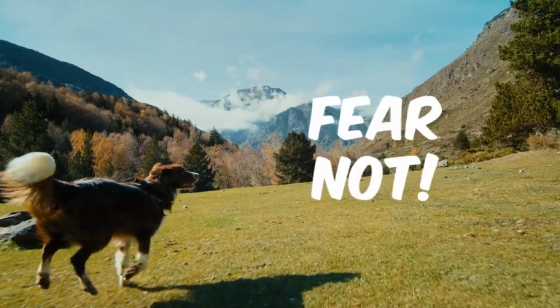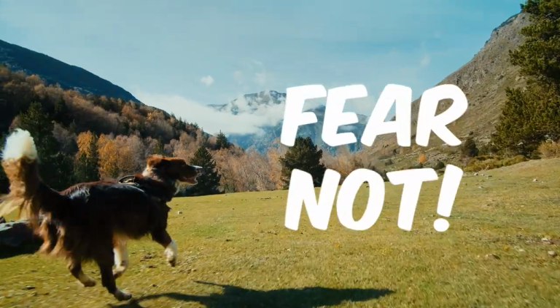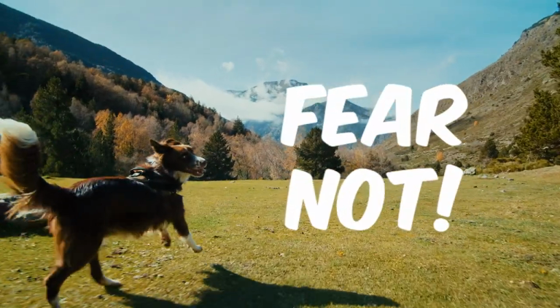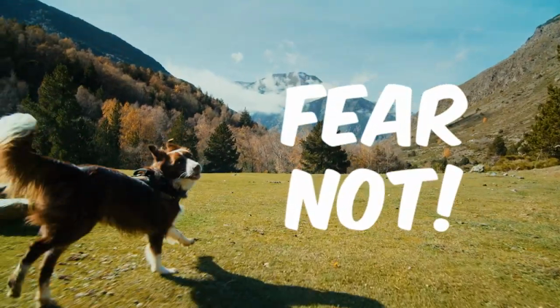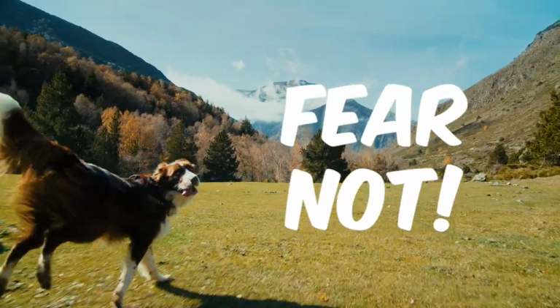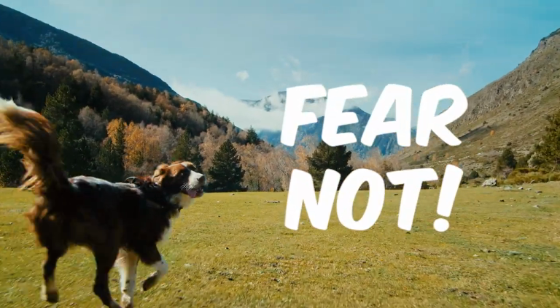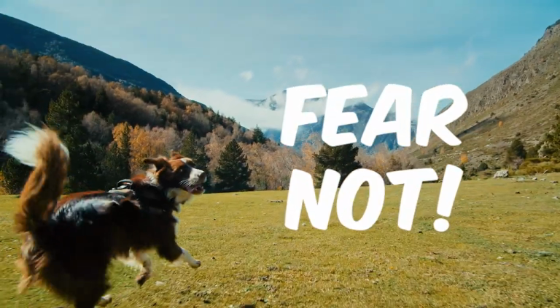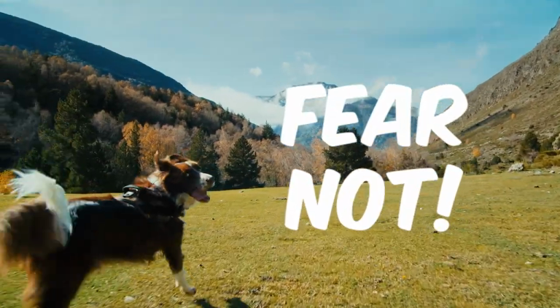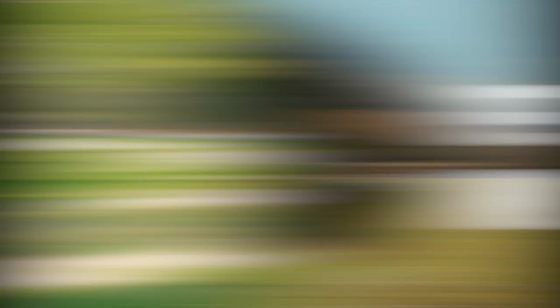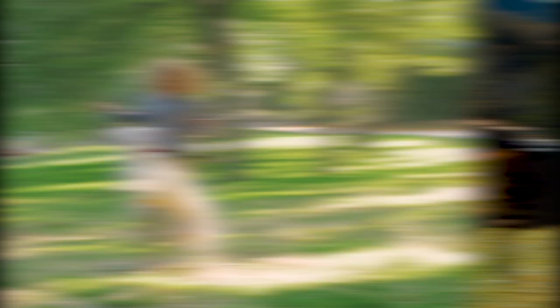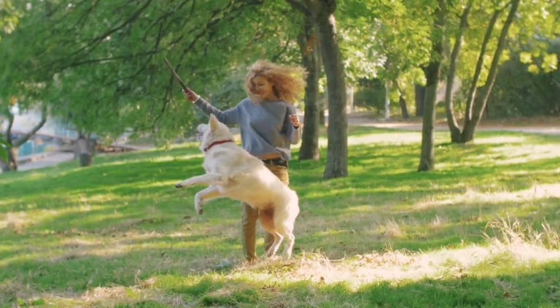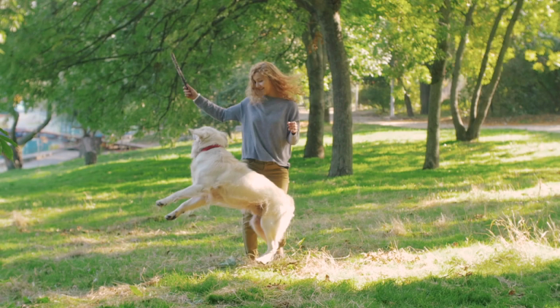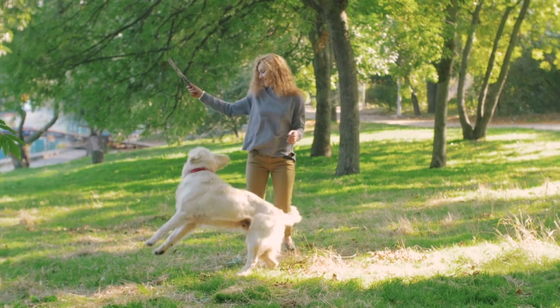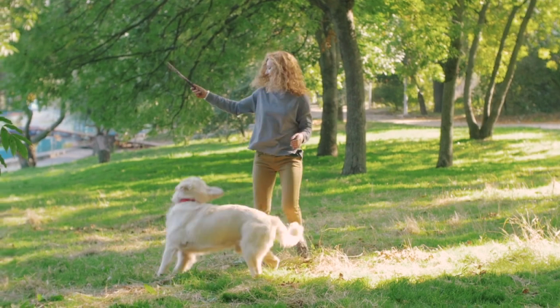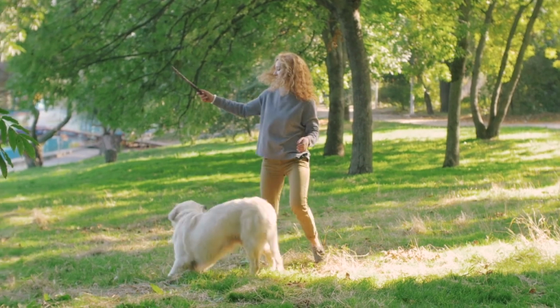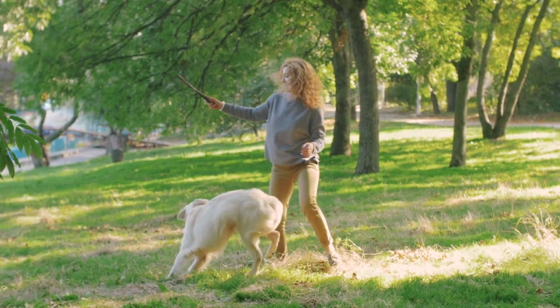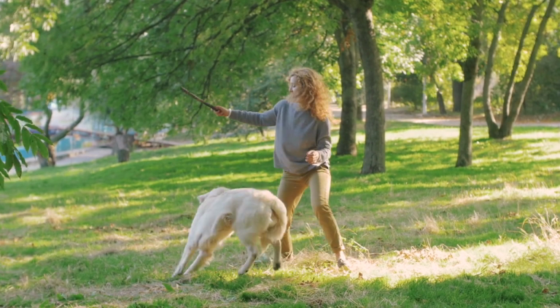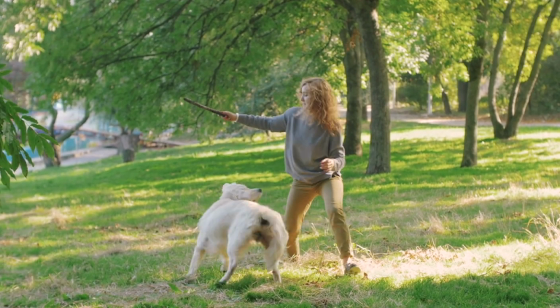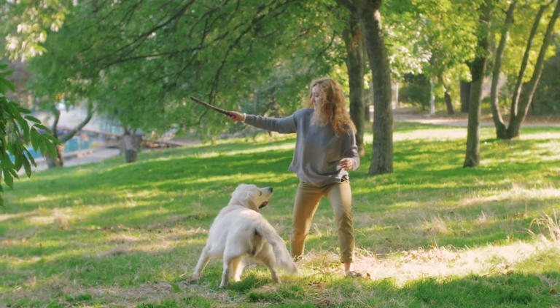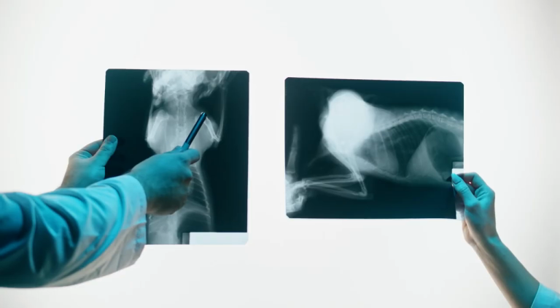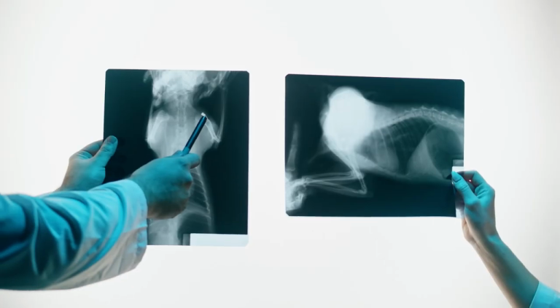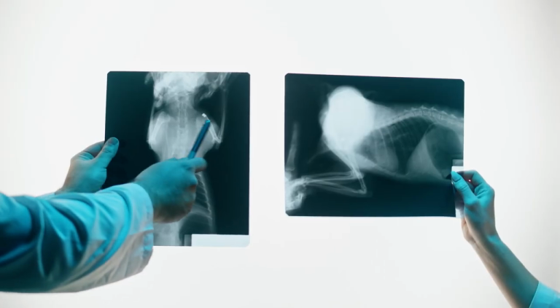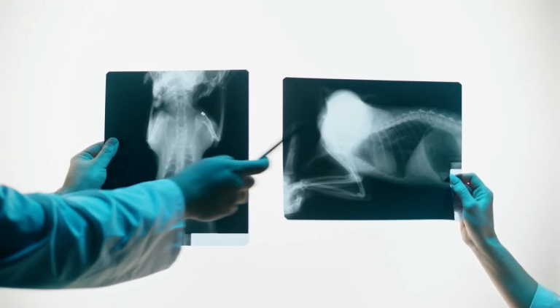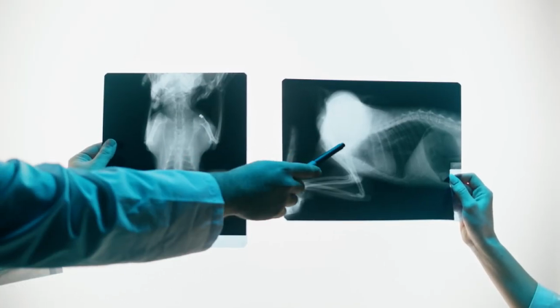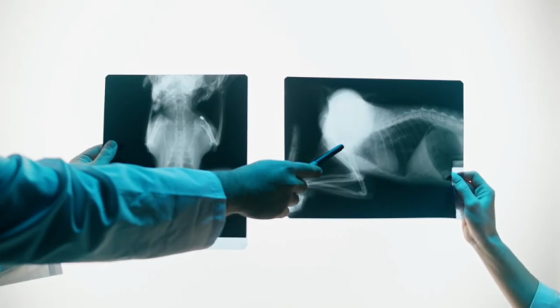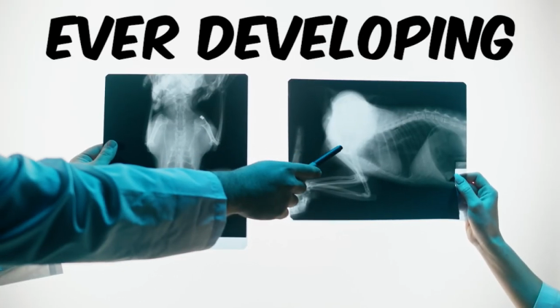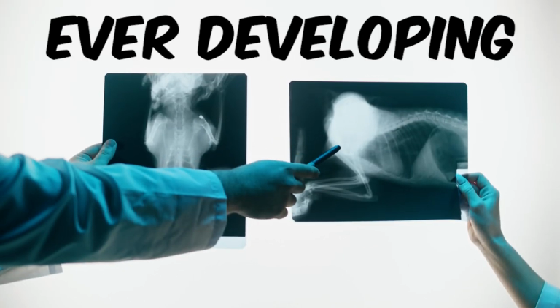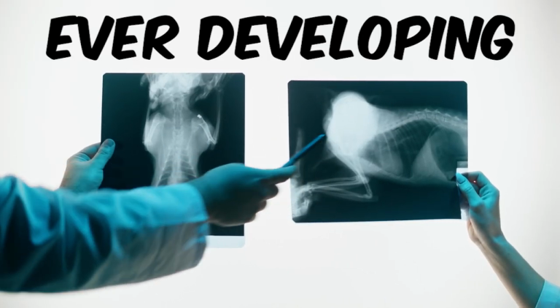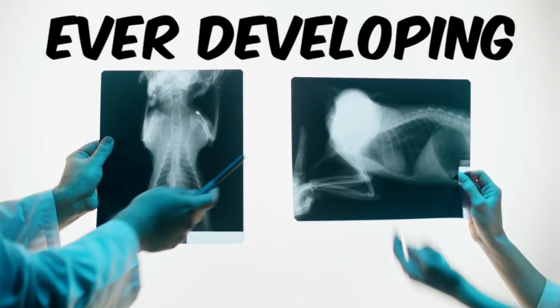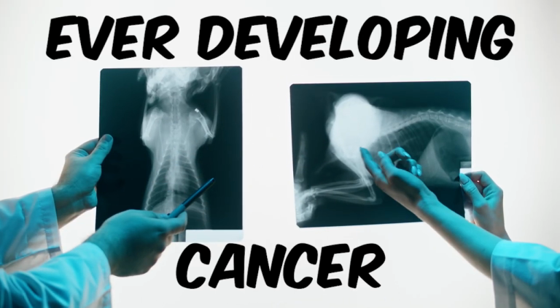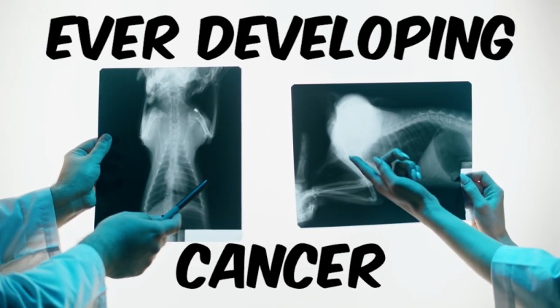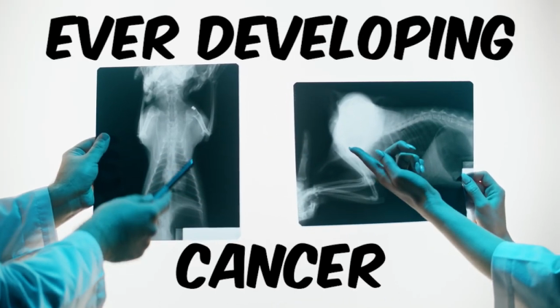But fear not. There are so many ways to address your dog's lifestyle that can significantly reduce their chances of ever developing cancer.